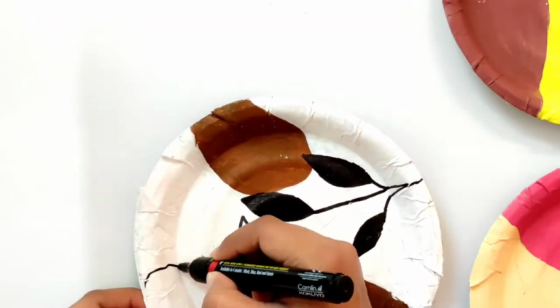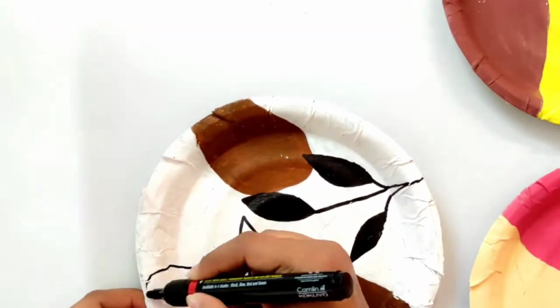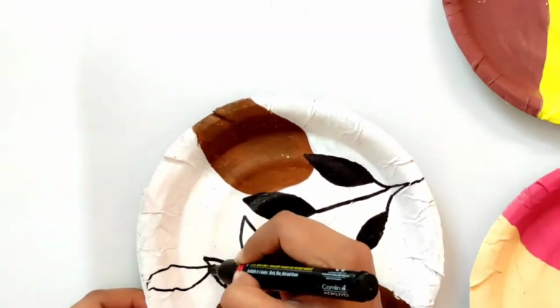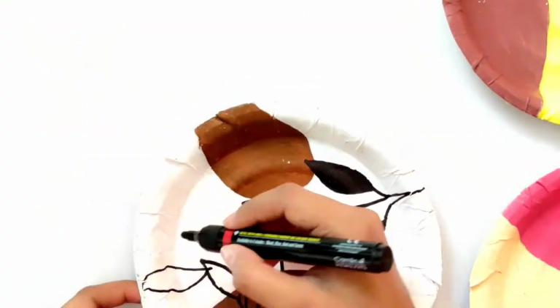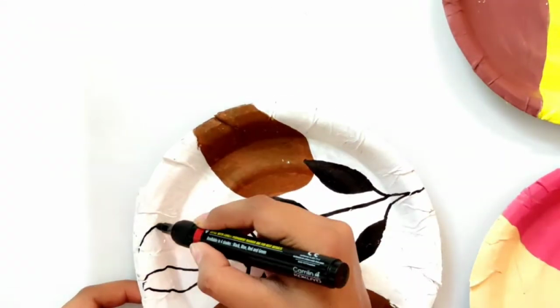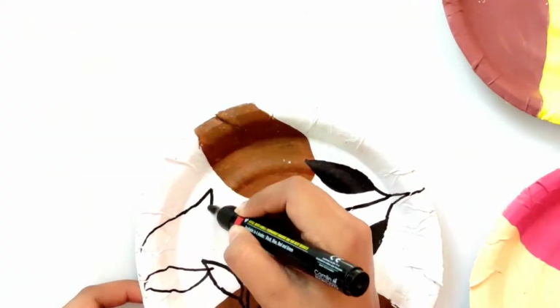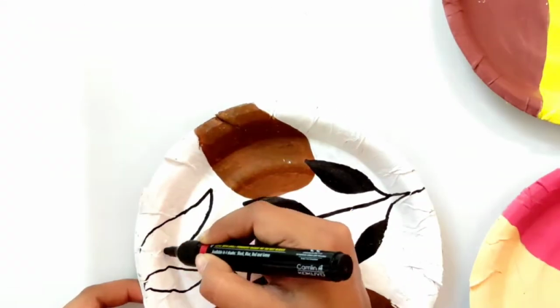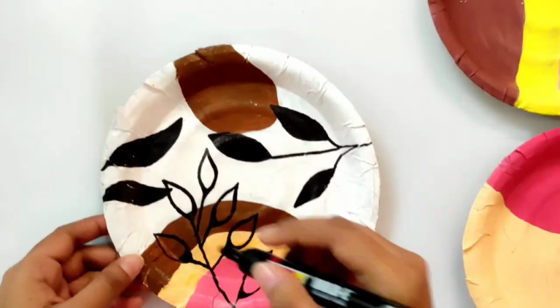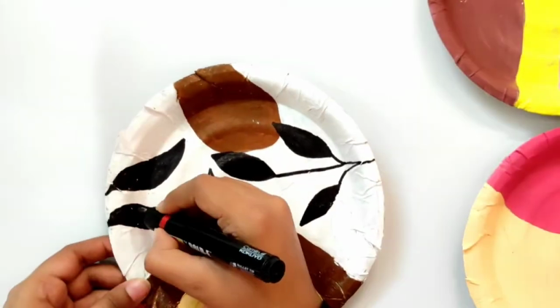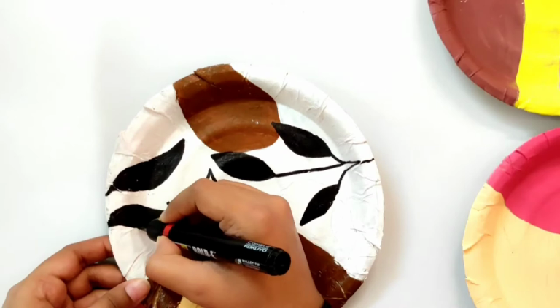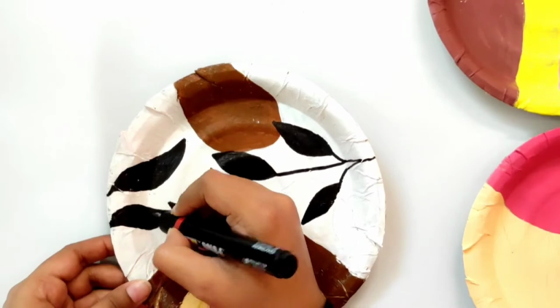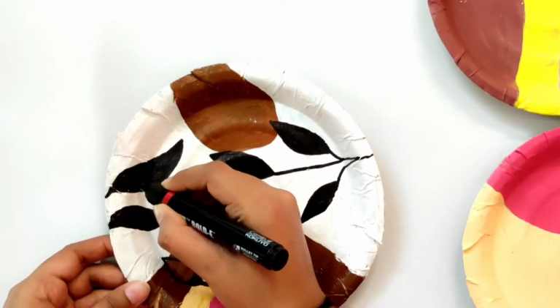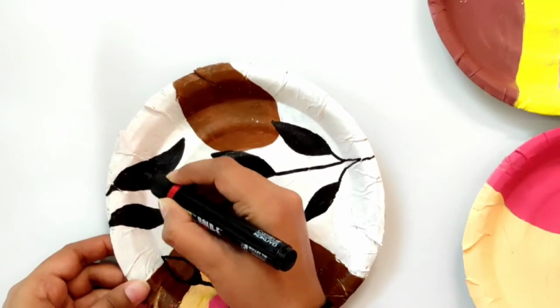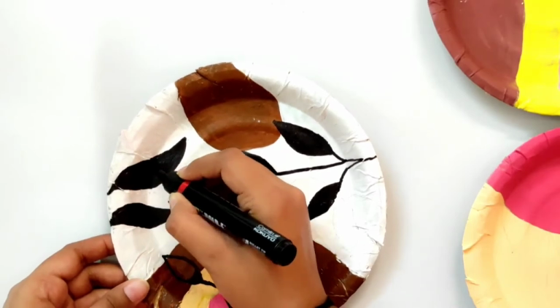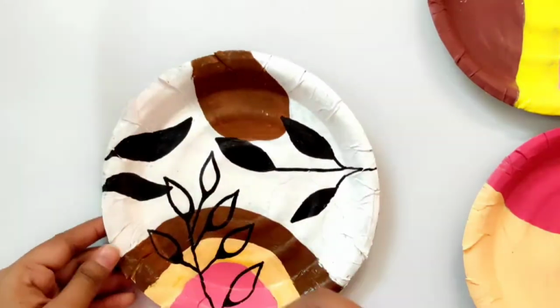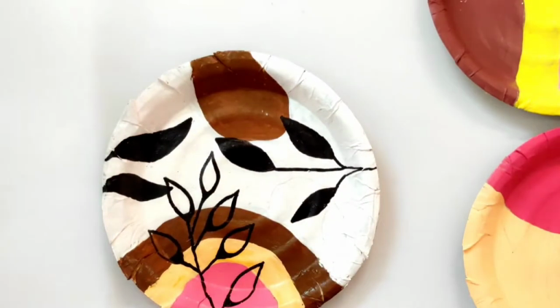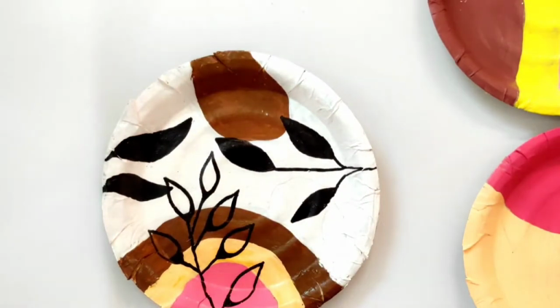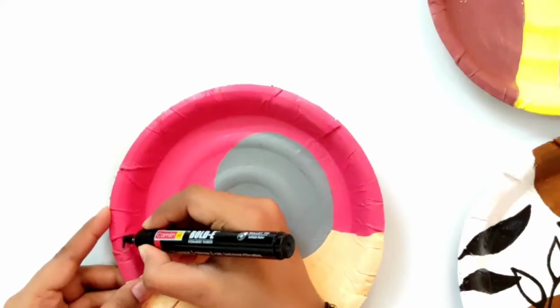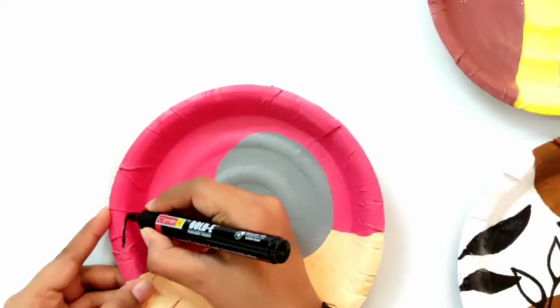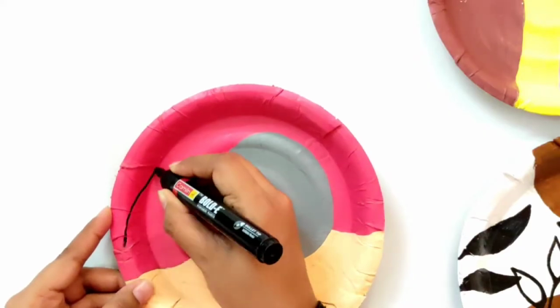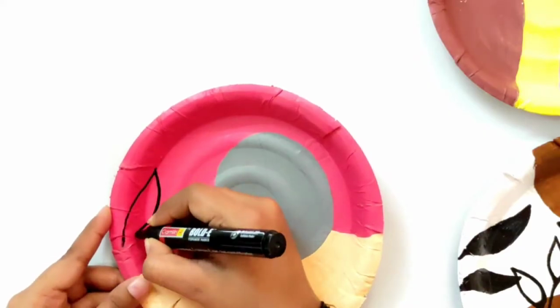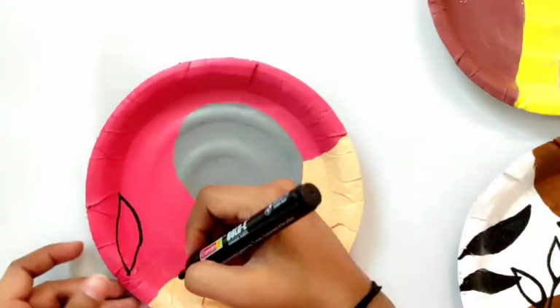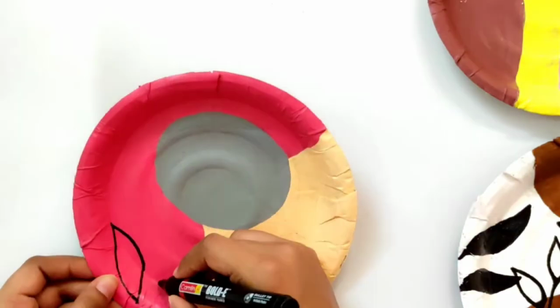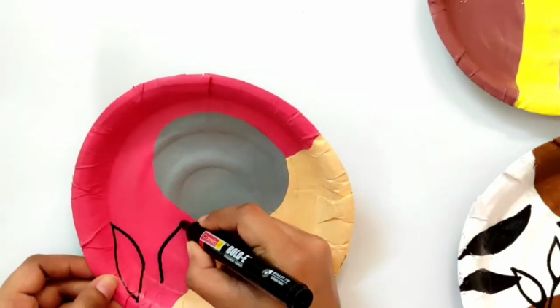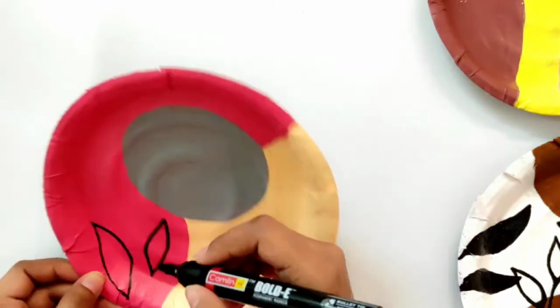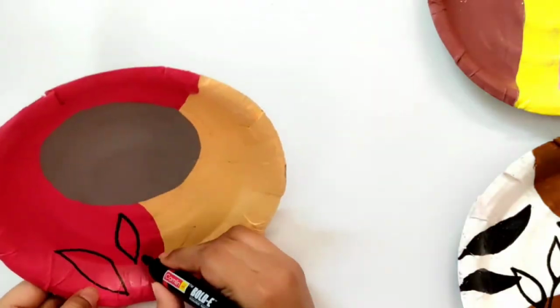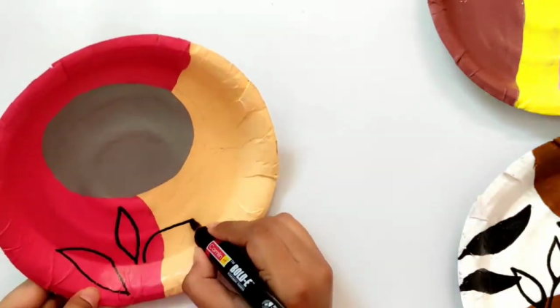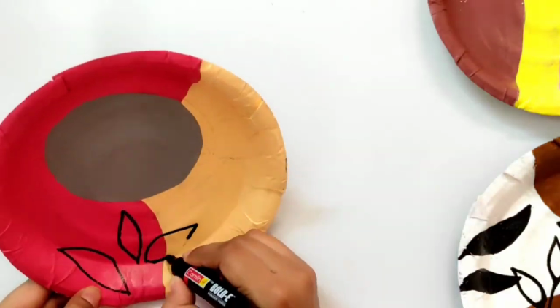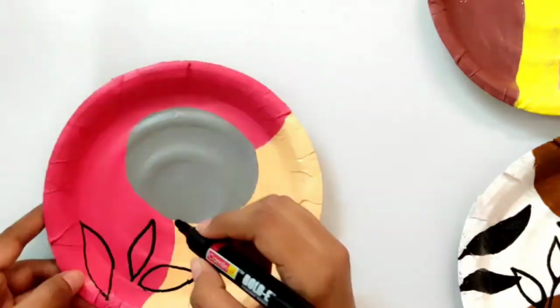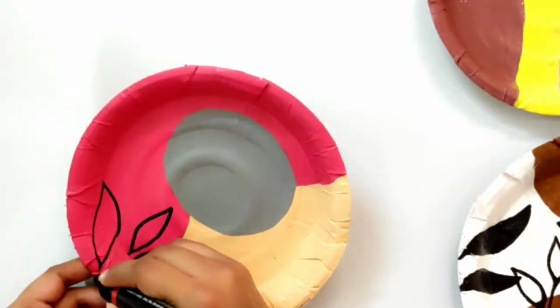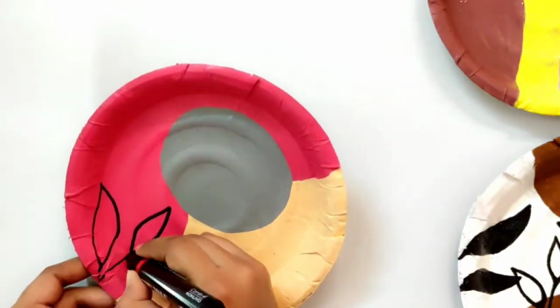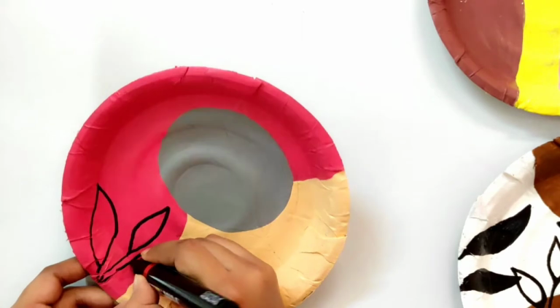Once that is done, I am drawing elements on the next plate. Here I am drawing leaves.